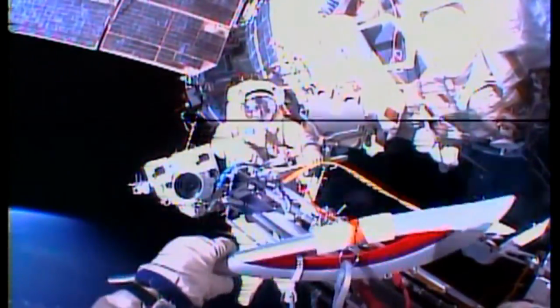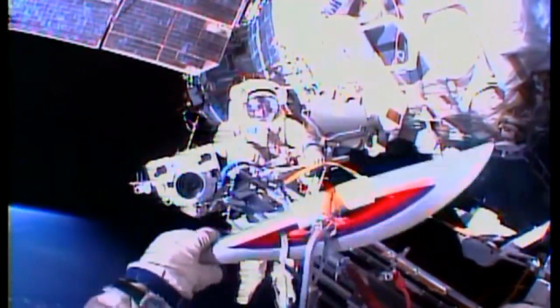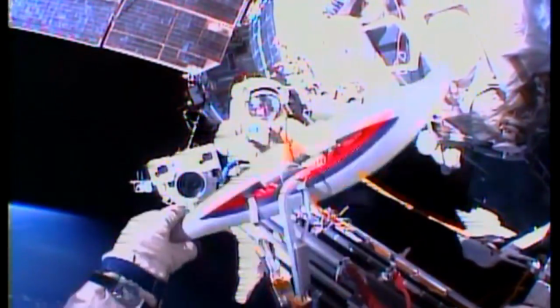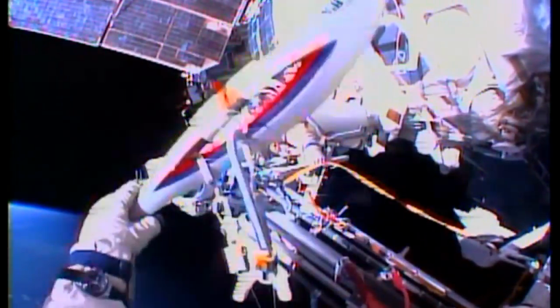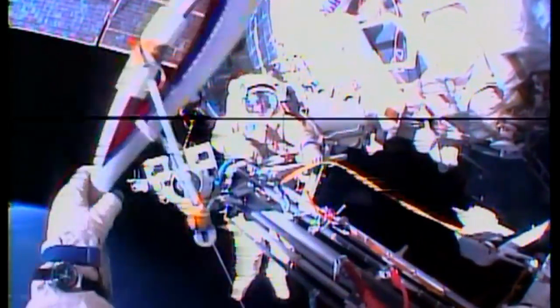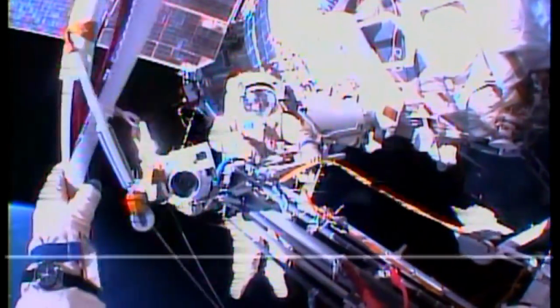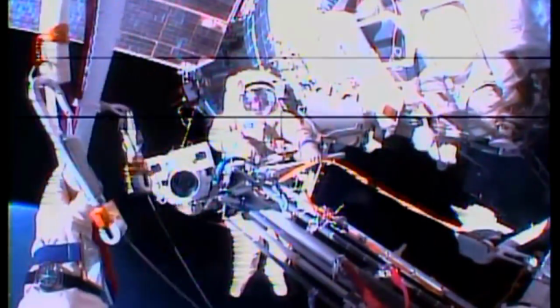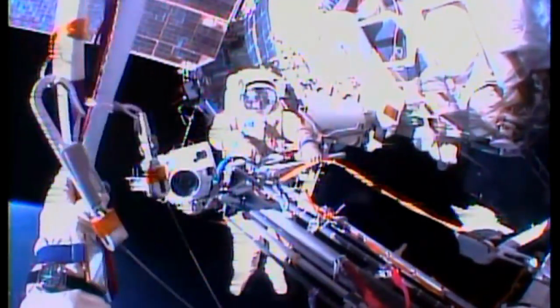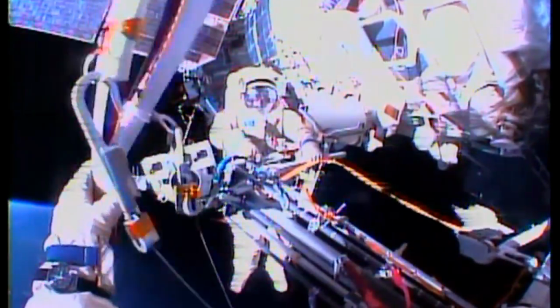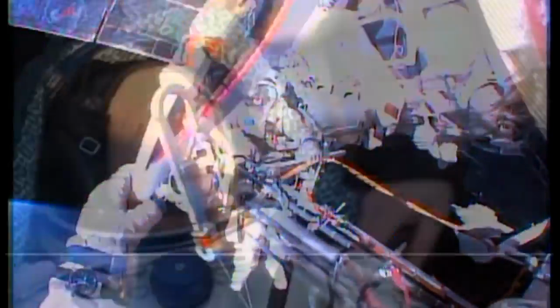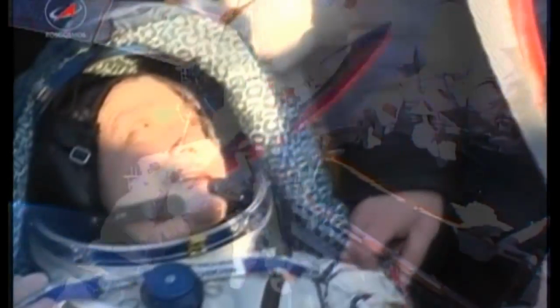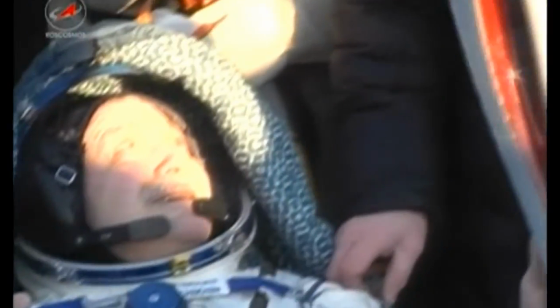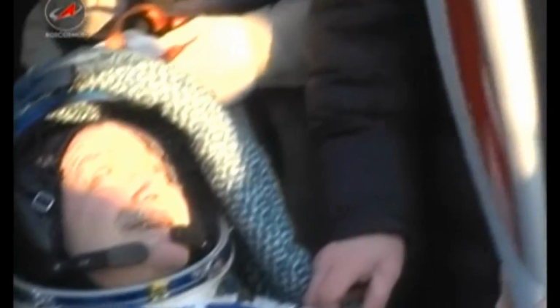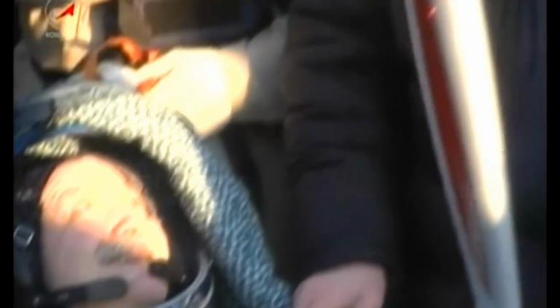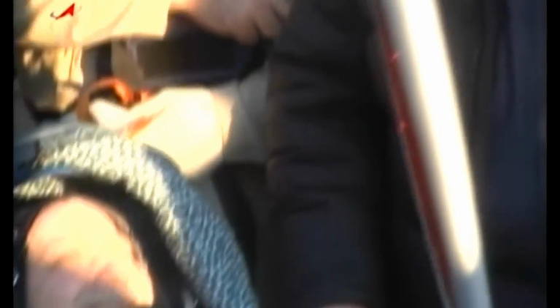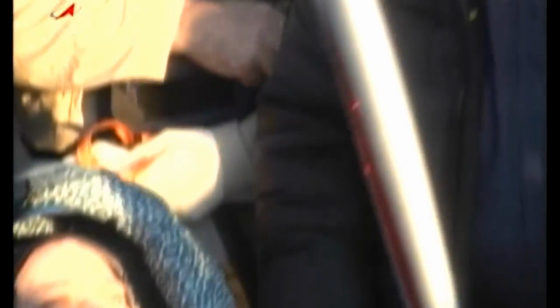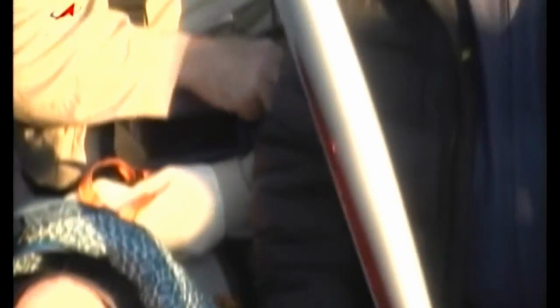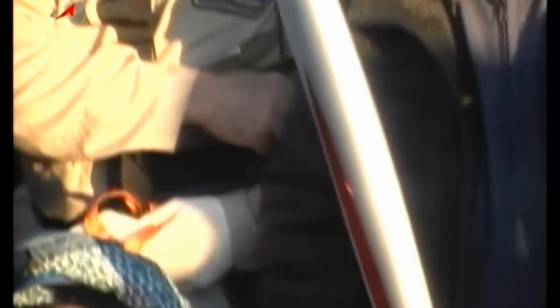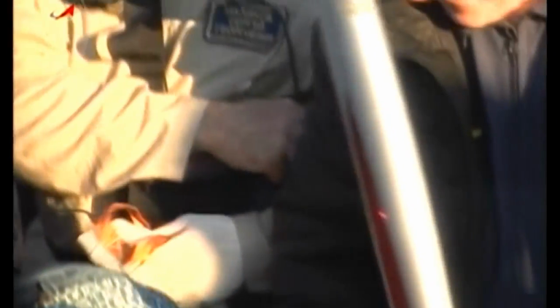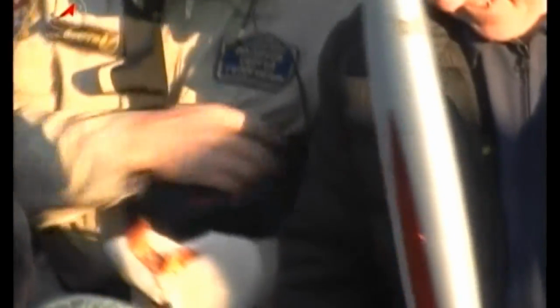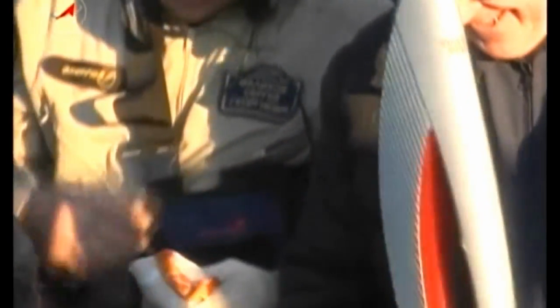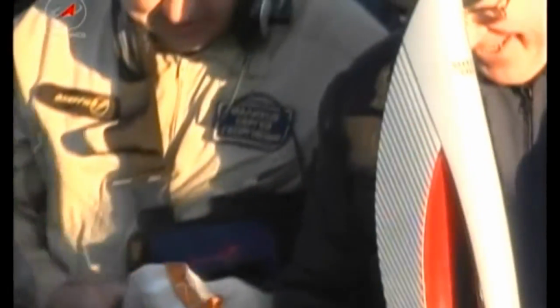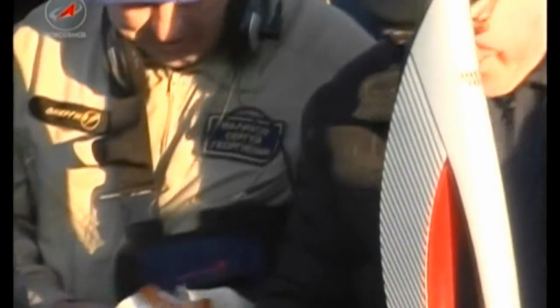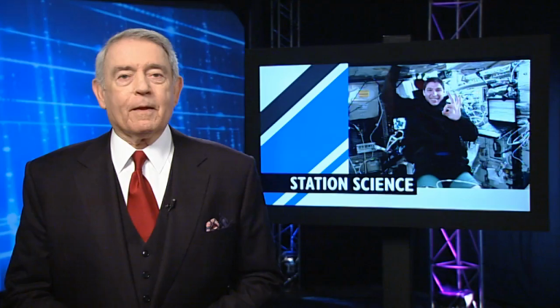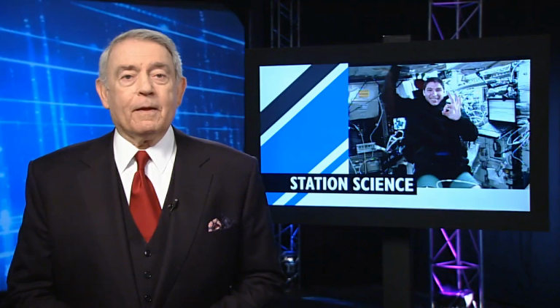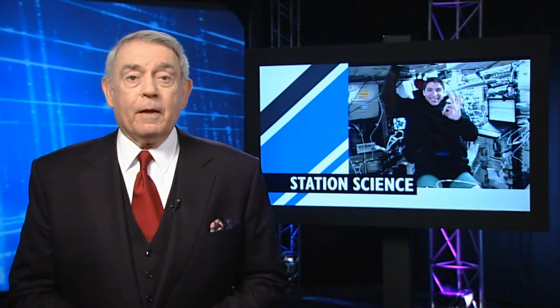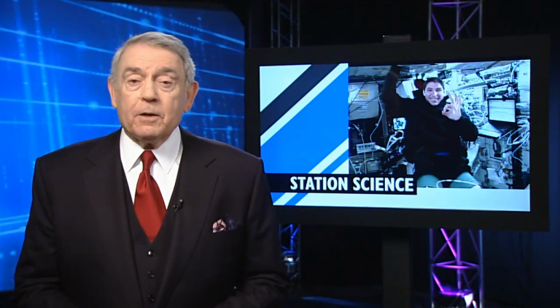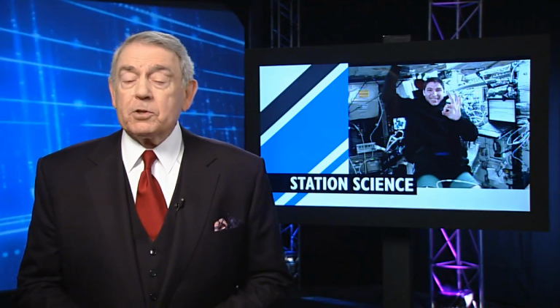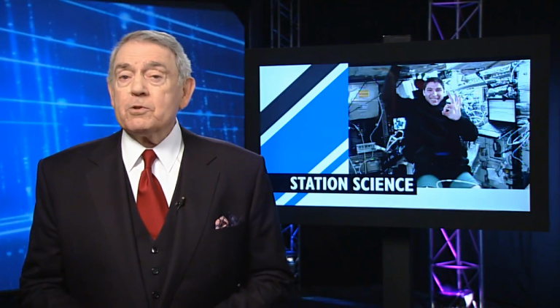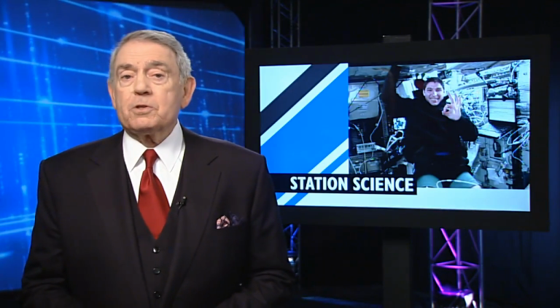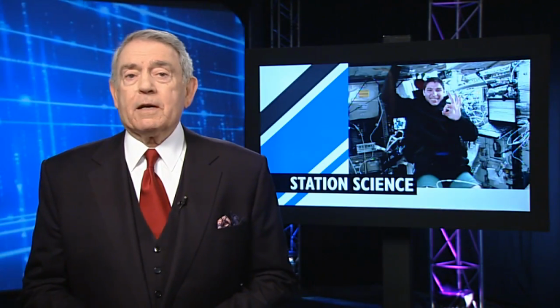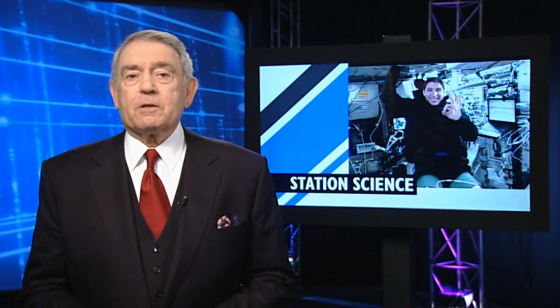It returned to Earth in November with the Expedition 37 crew.